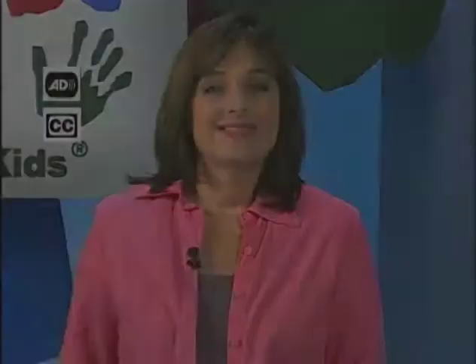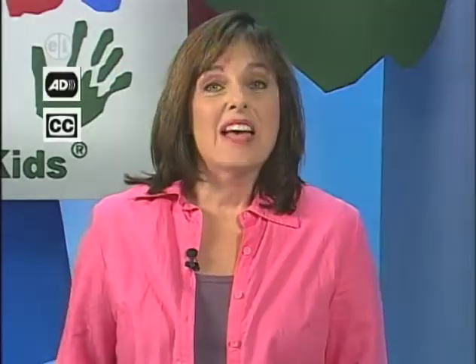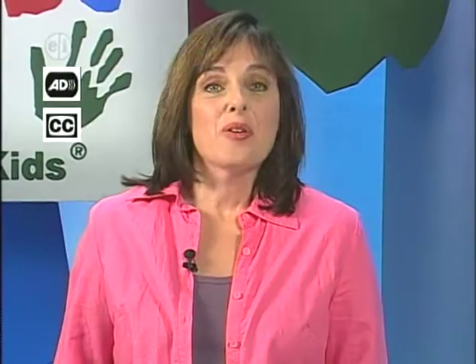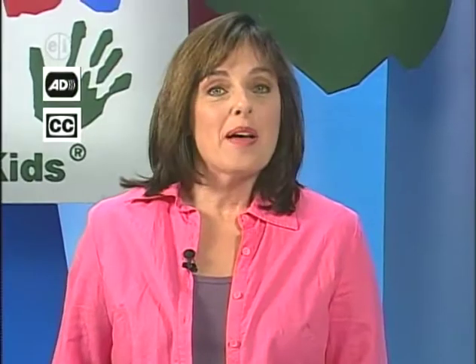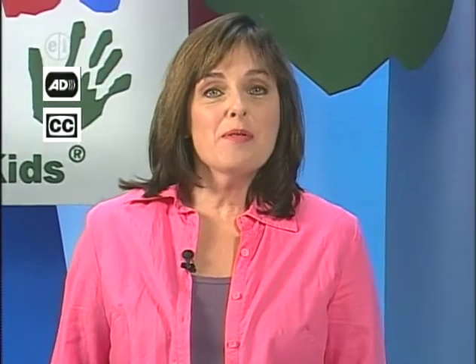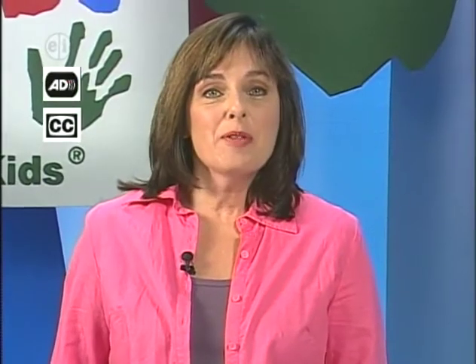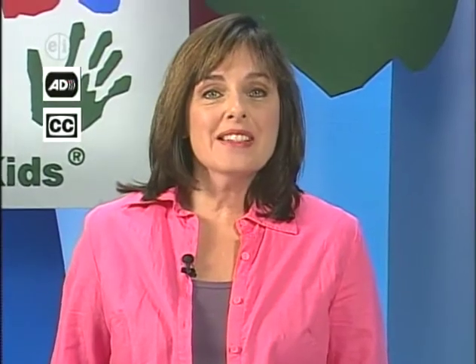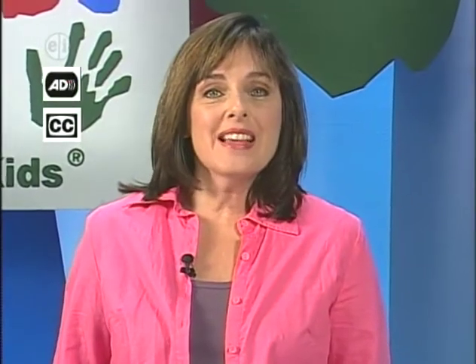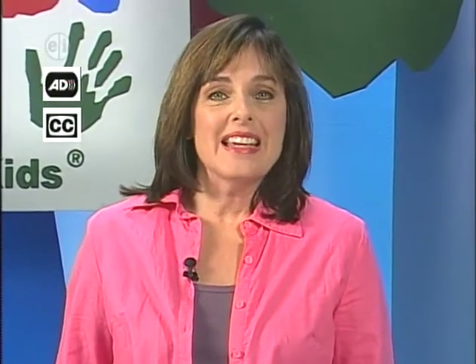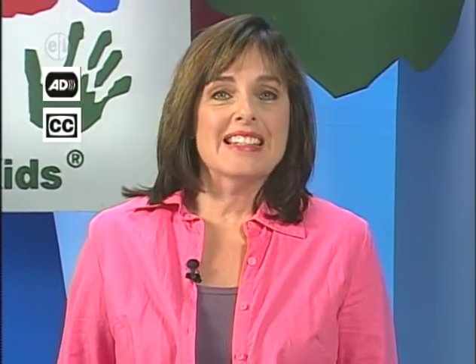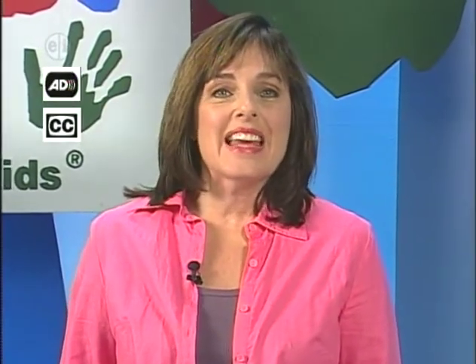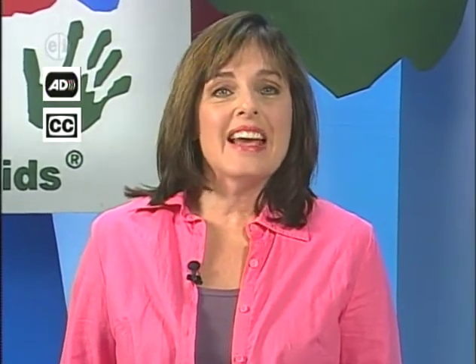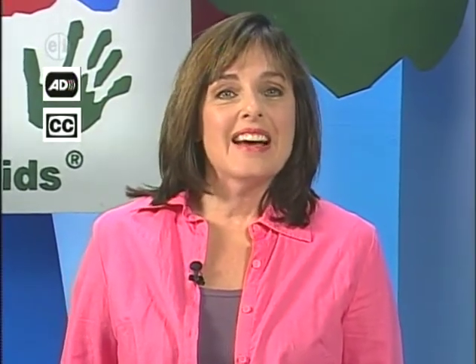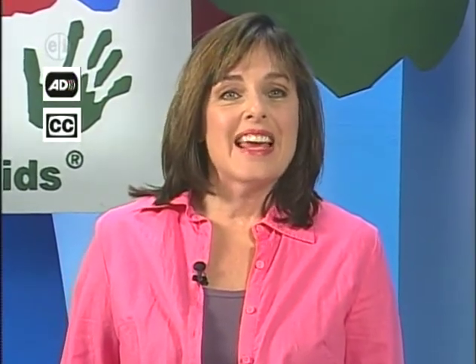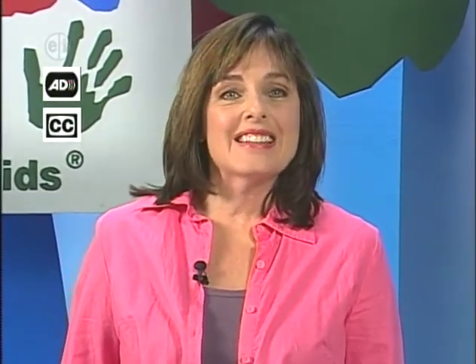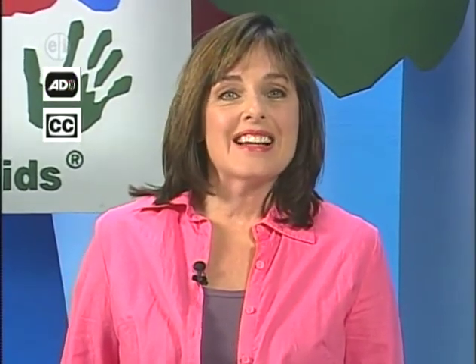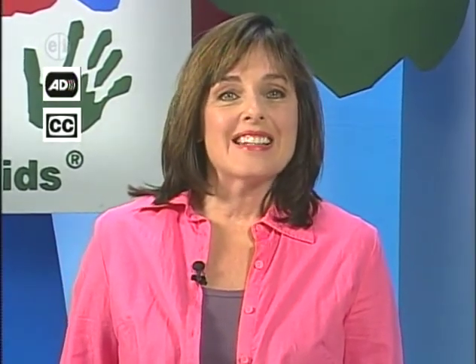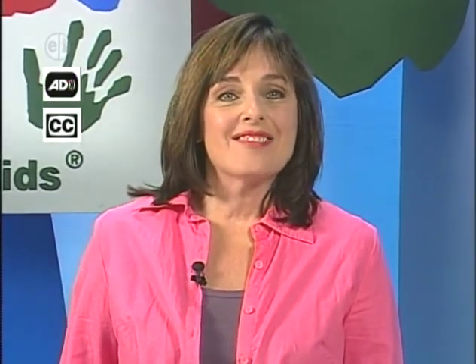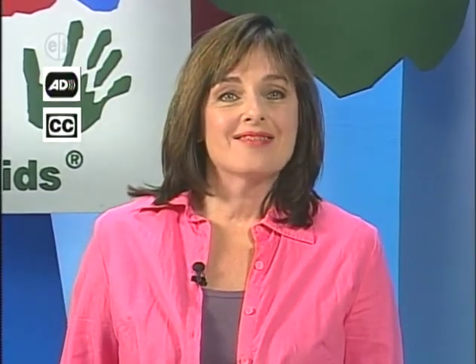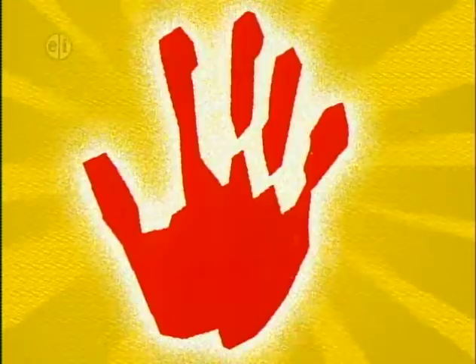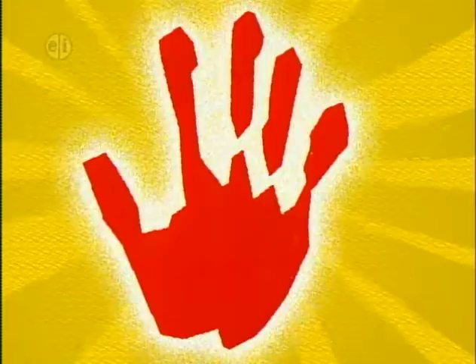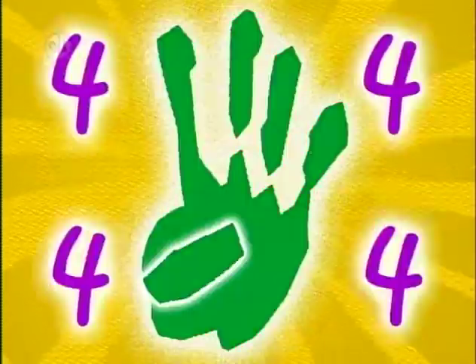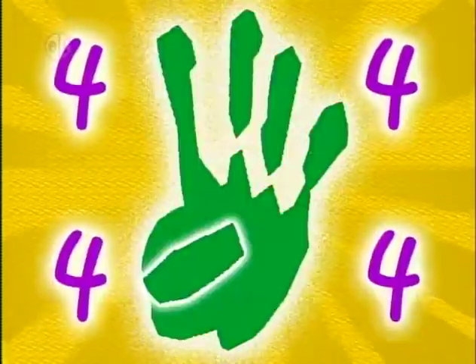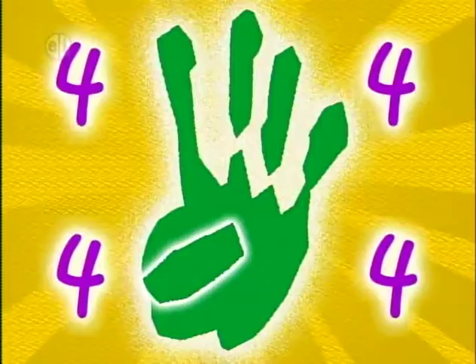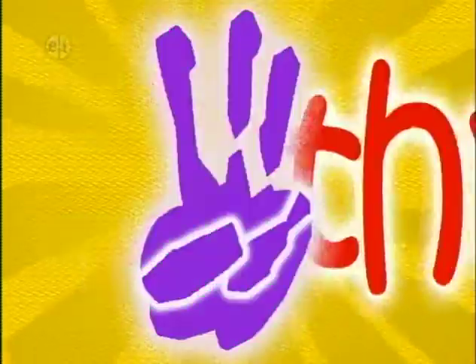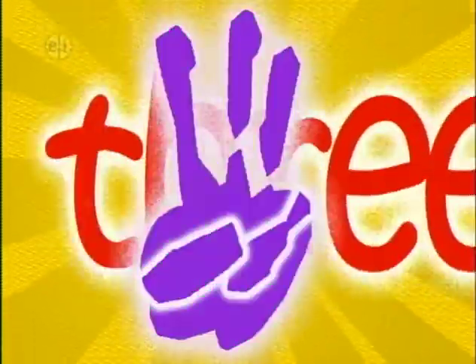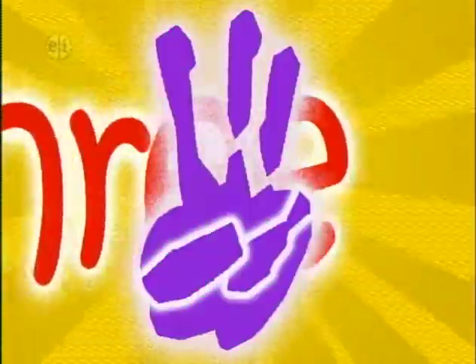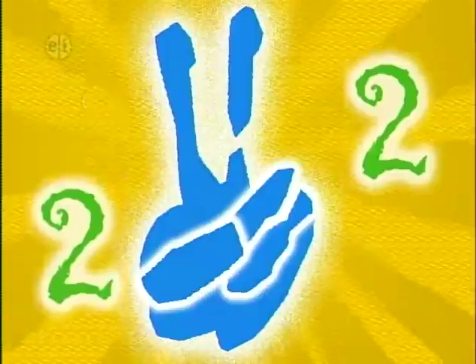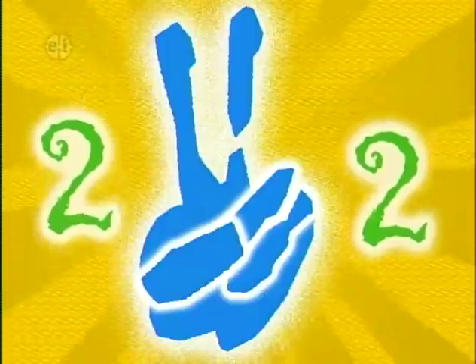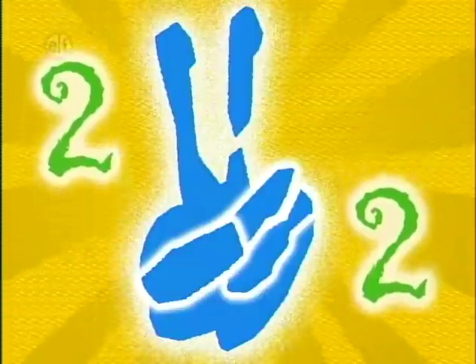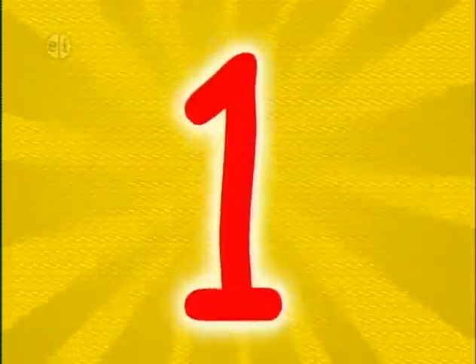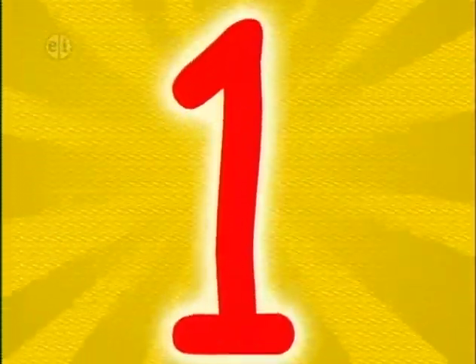The weather report is sunny today on Hands On. Five, four, three, two, one!